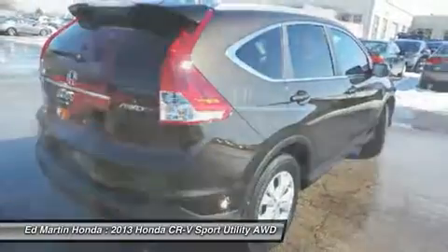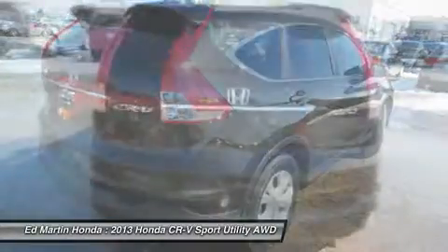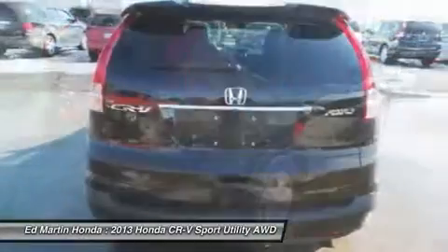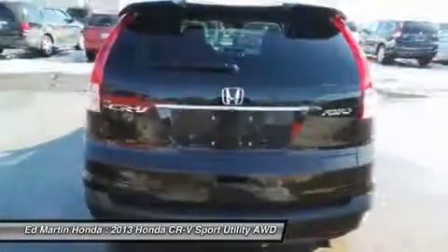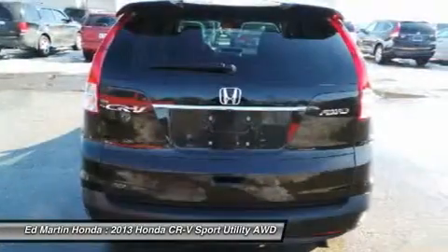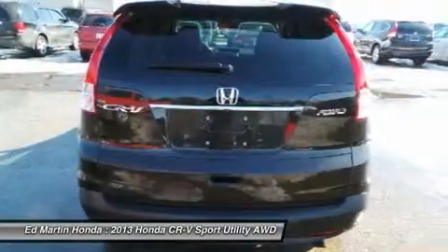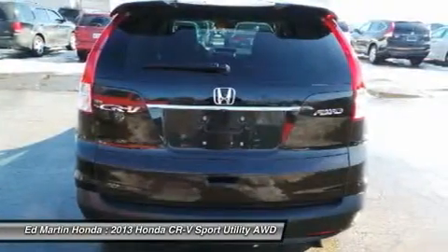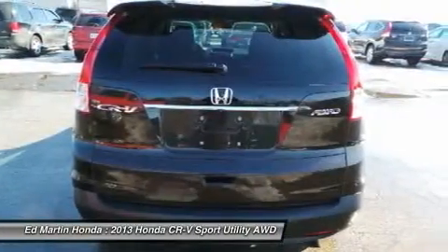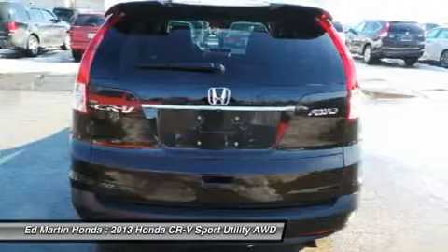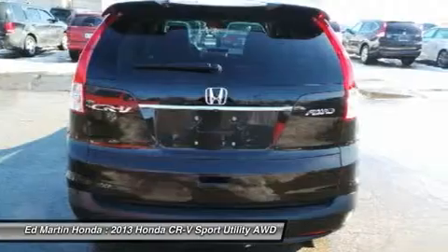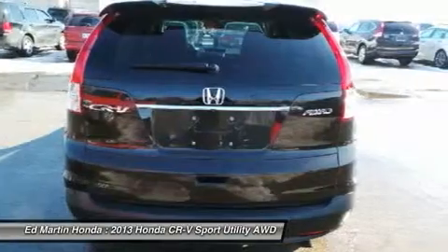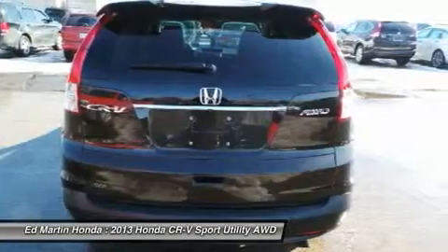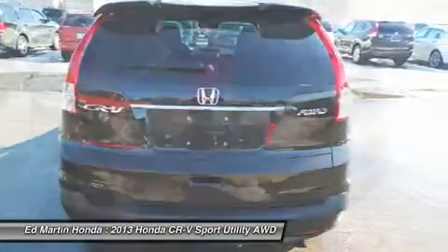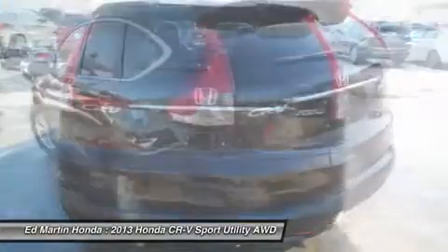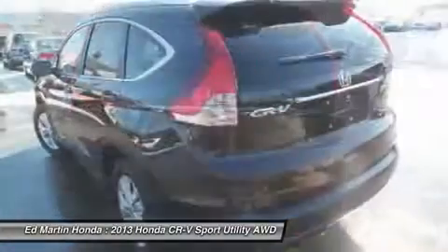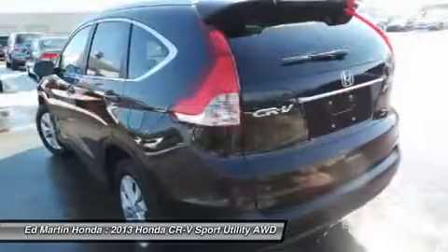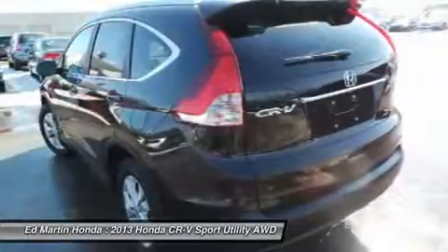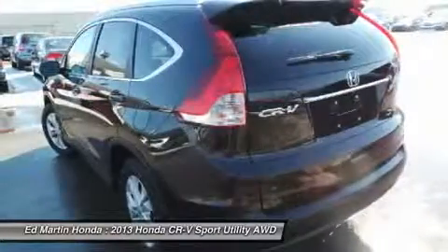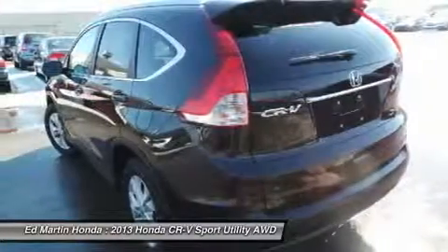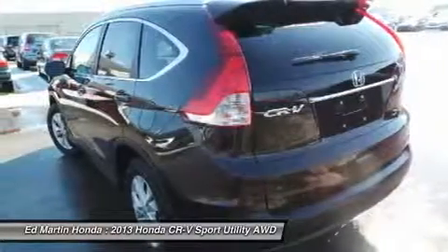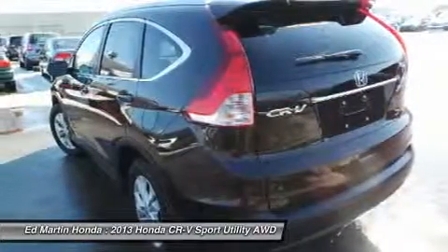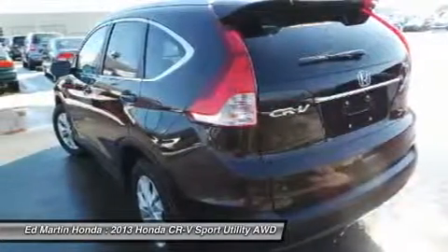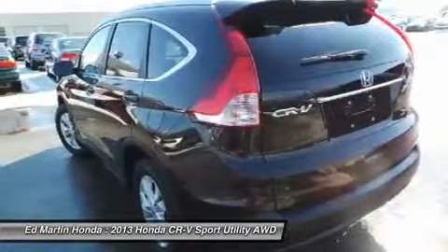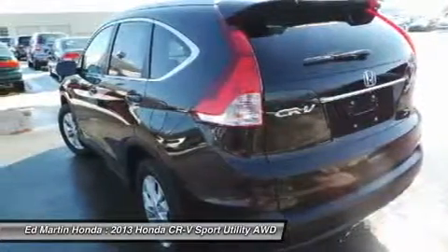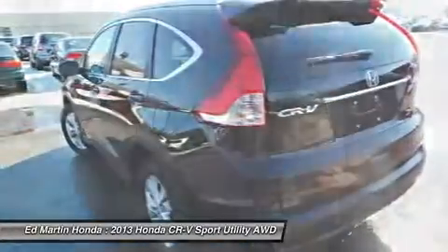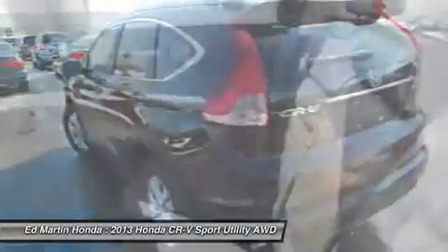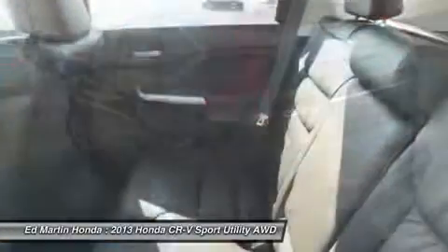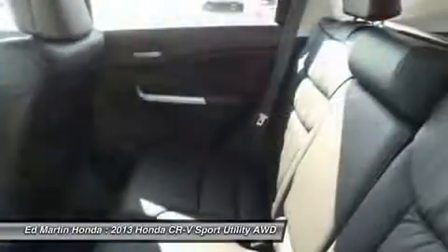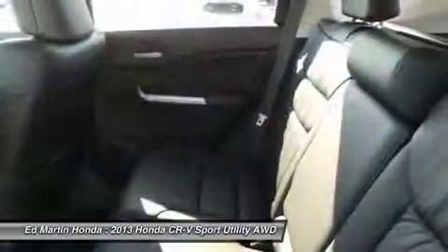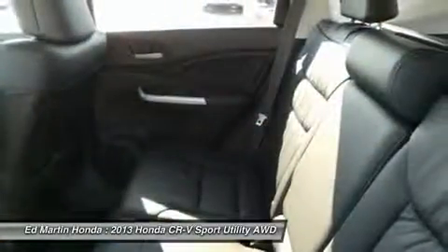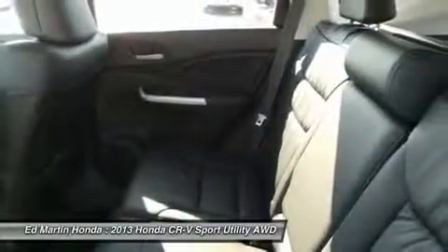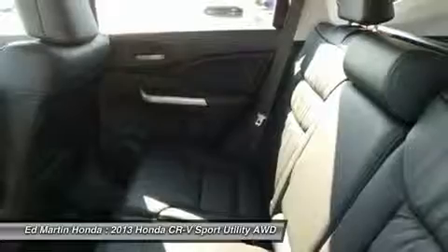Keyless entry, four-wheel disc brakes, aluminum wheels, and climate control. This beauty is sure to make you the talk of the neighborhood.